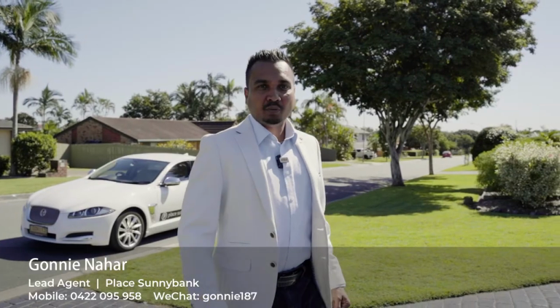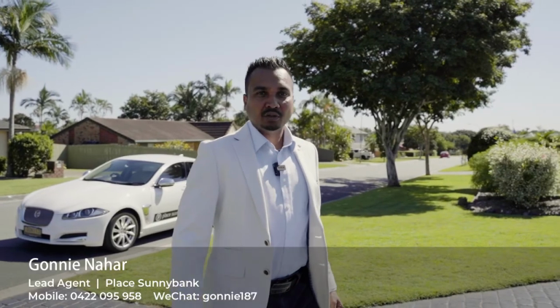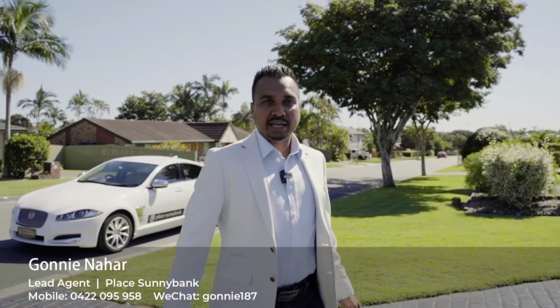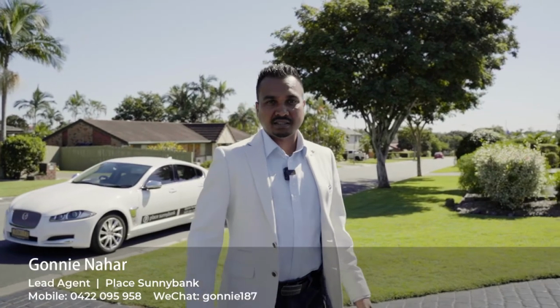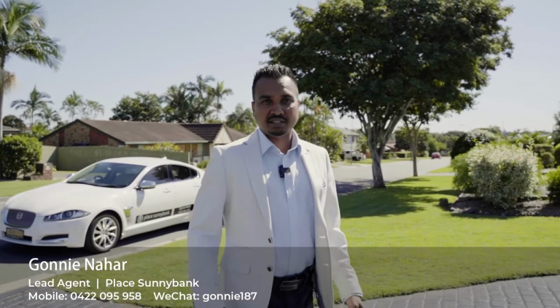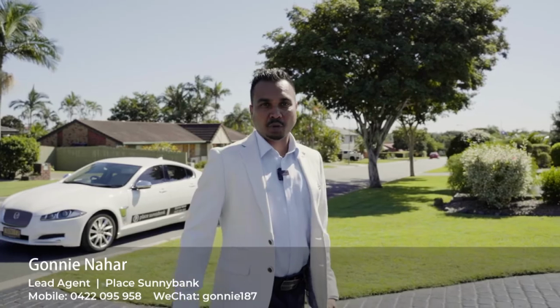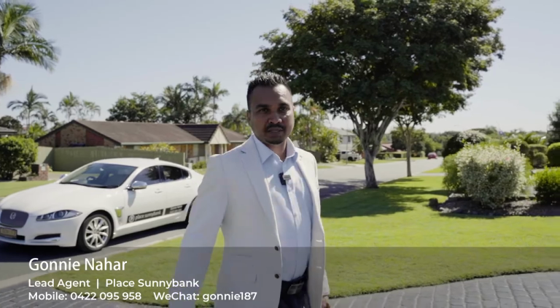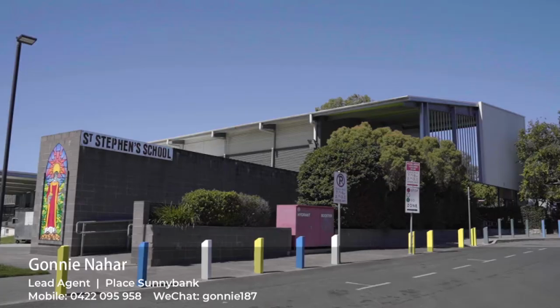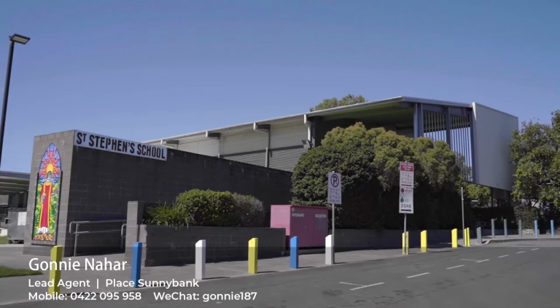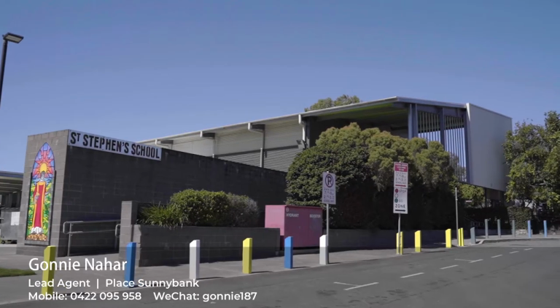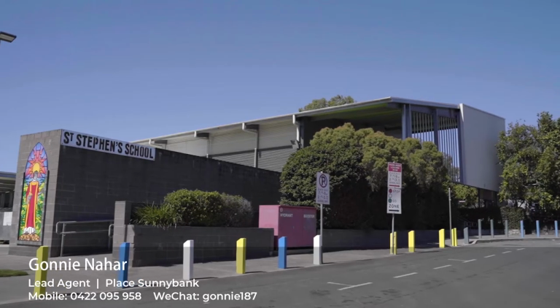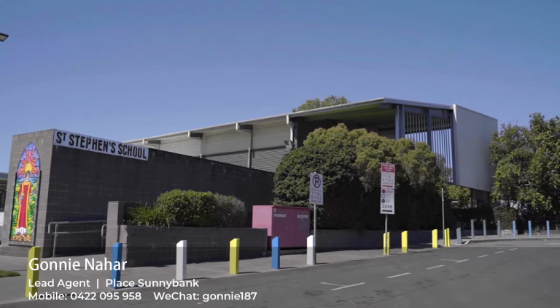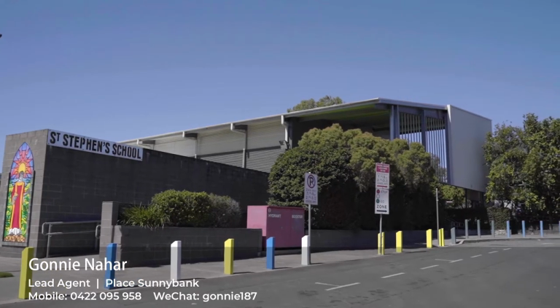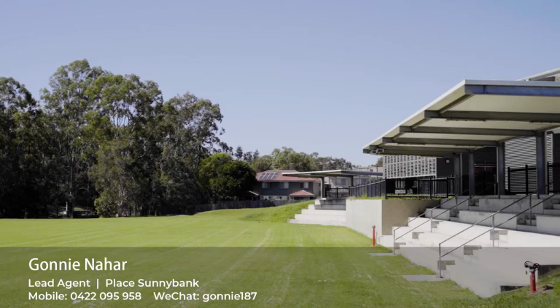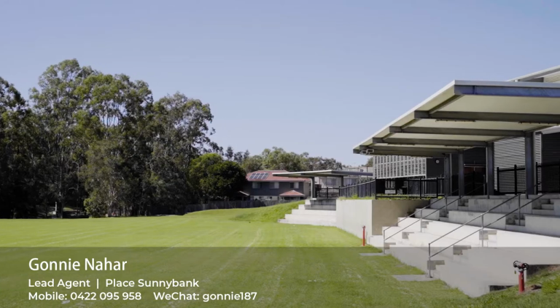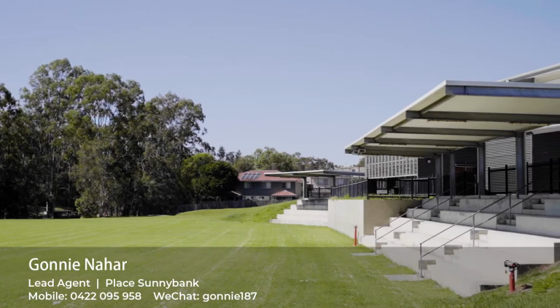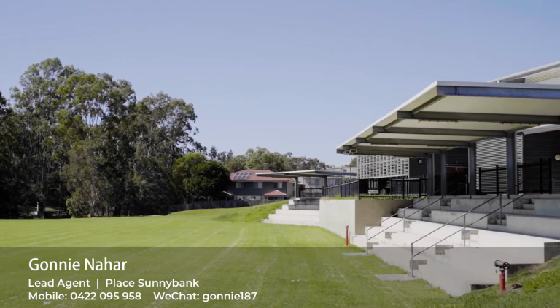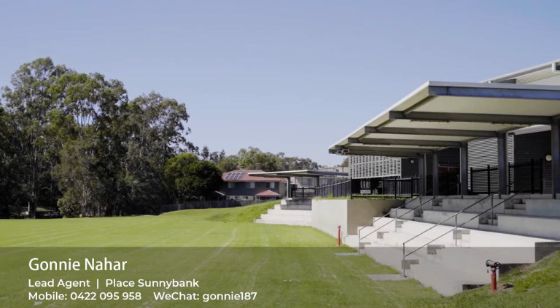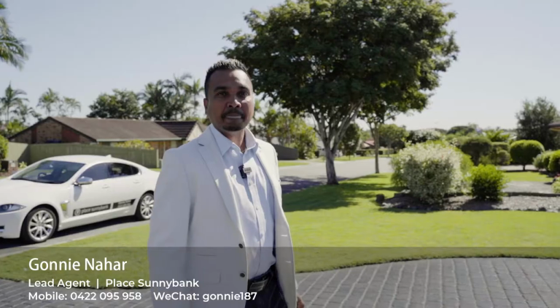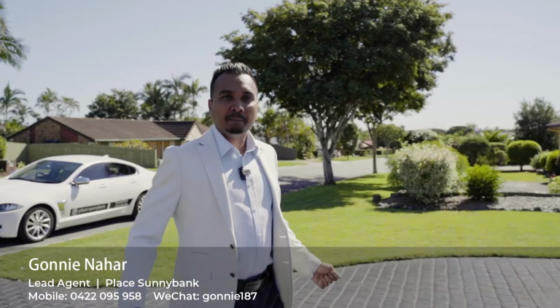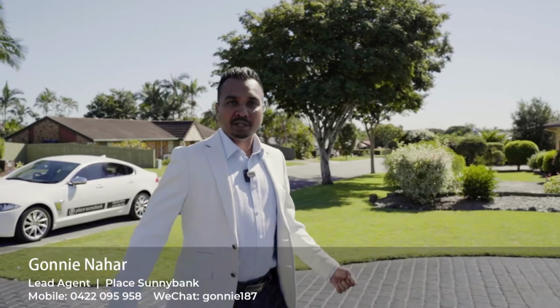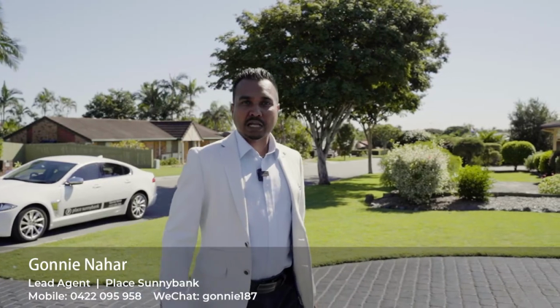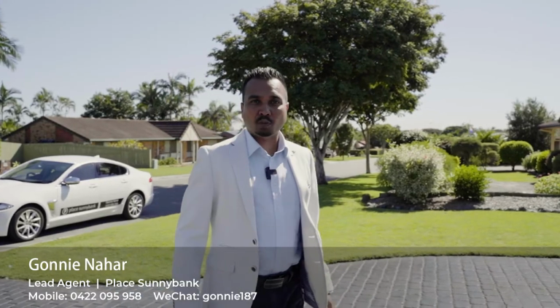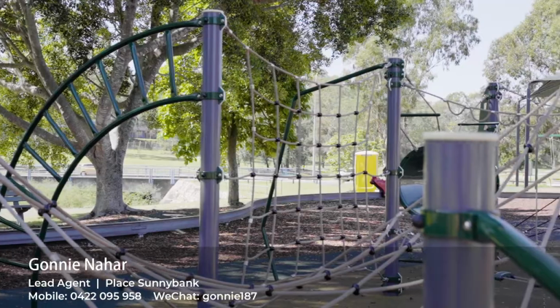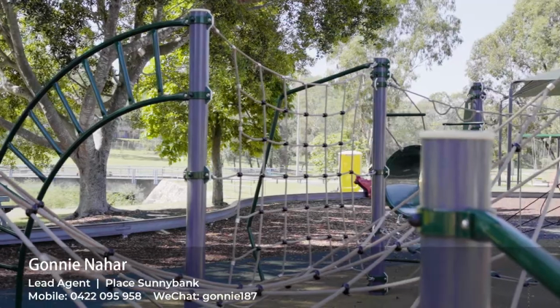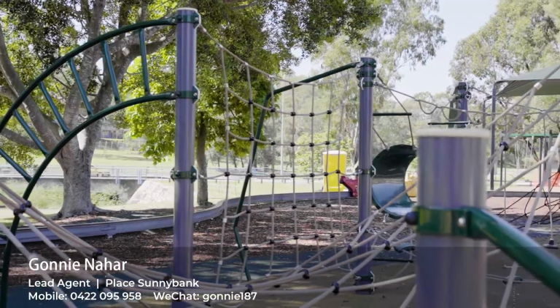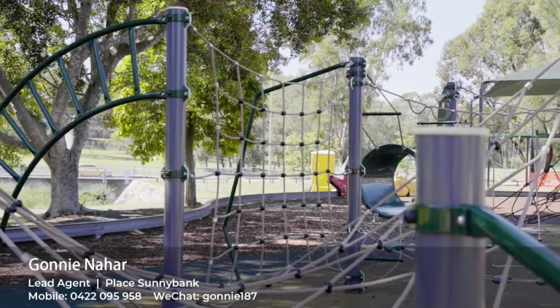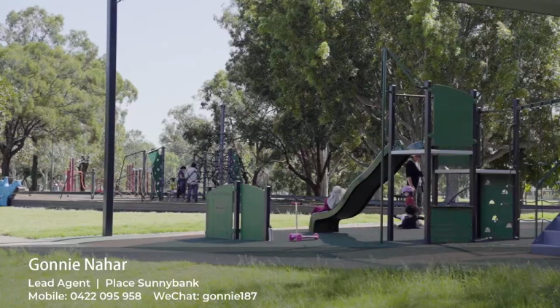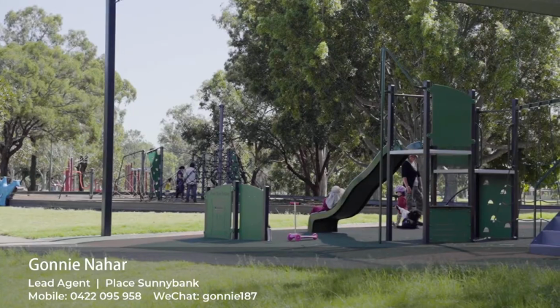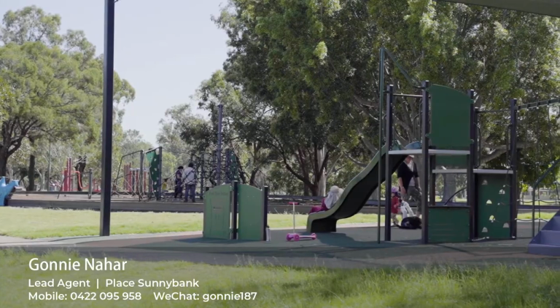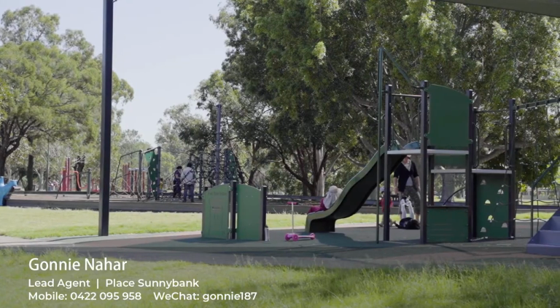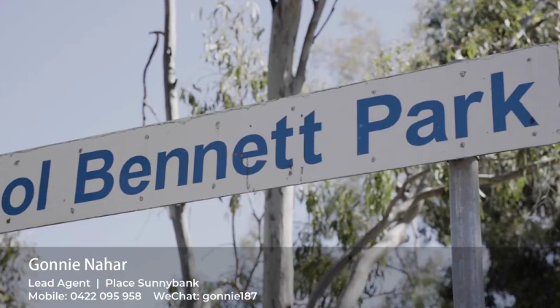Number one: location. This property is 500 meters away from St. Stephen School, public transport route 130, and close to all the parks.